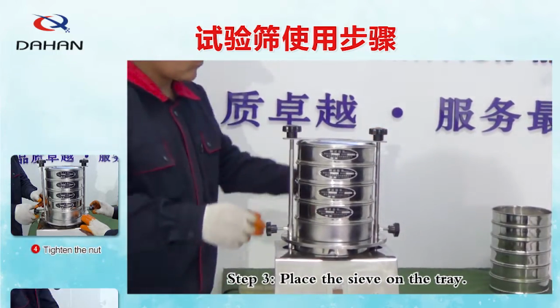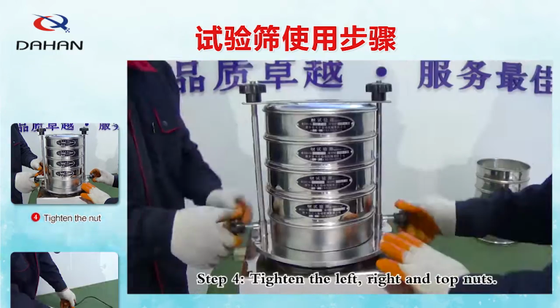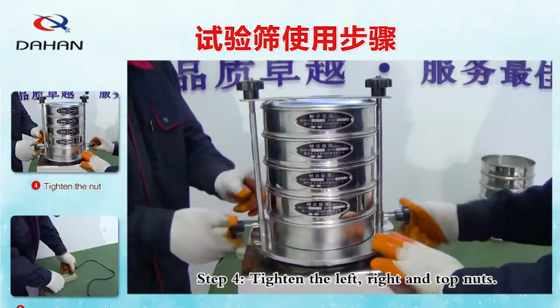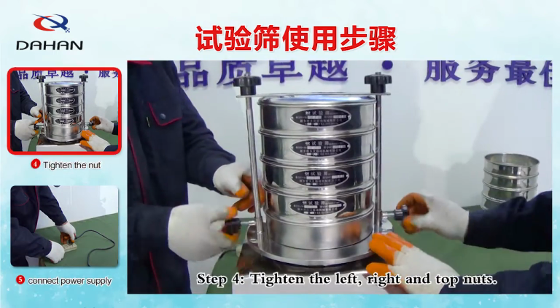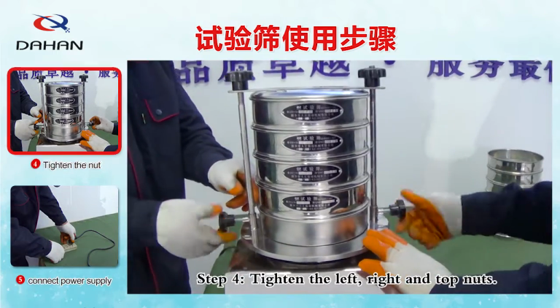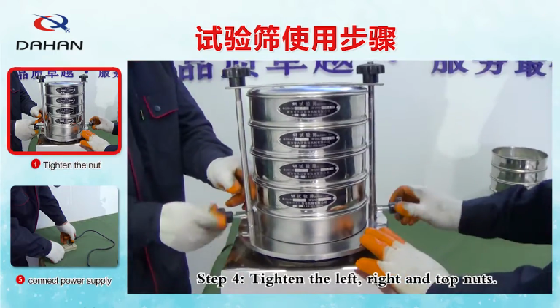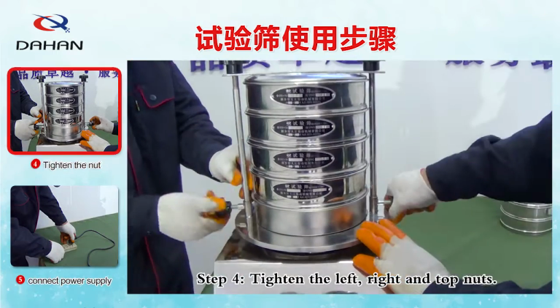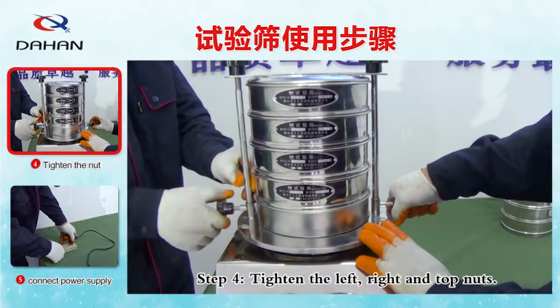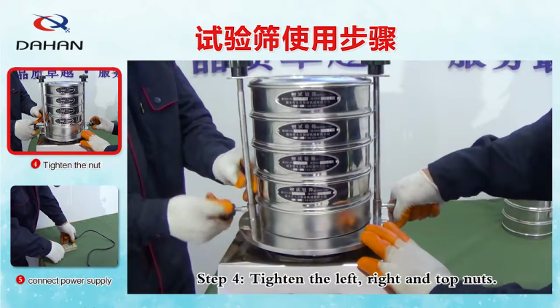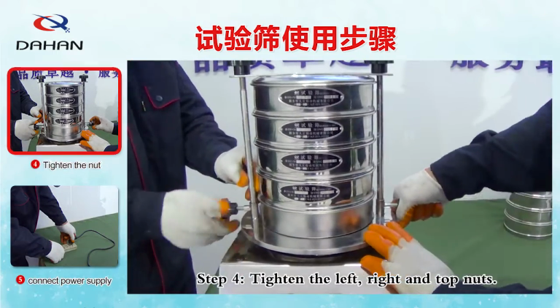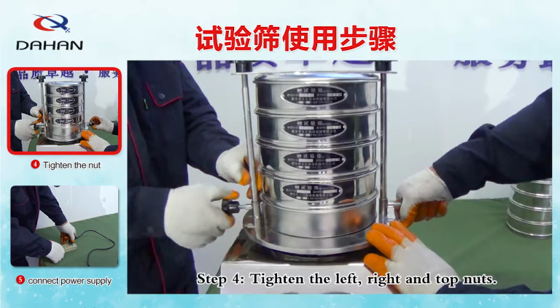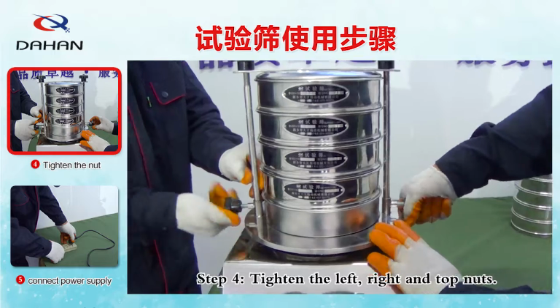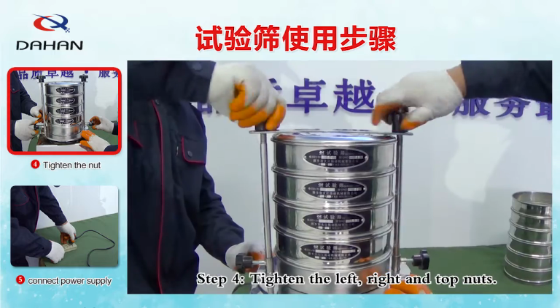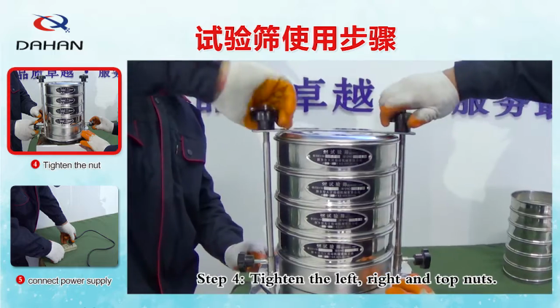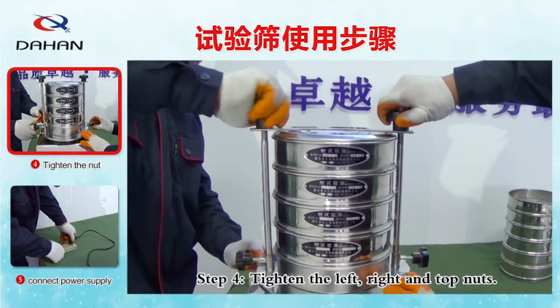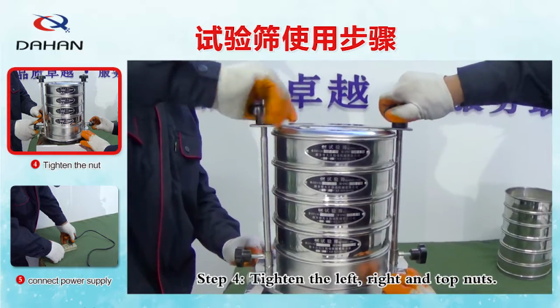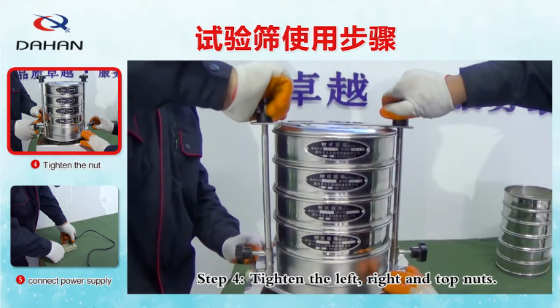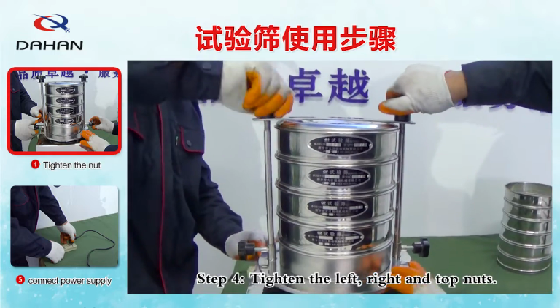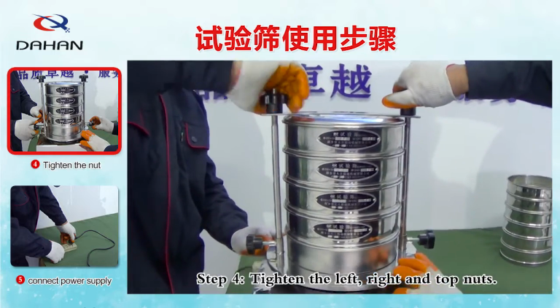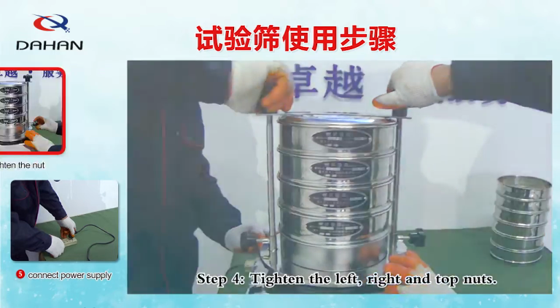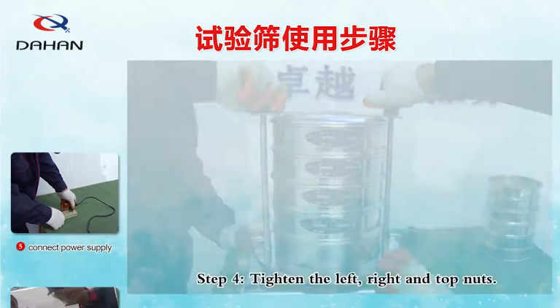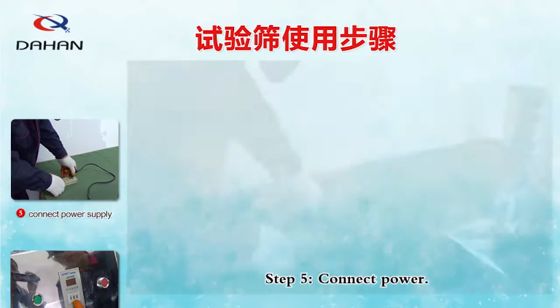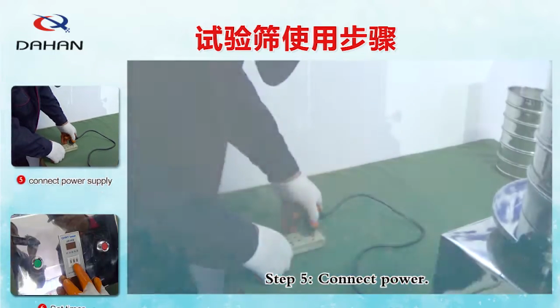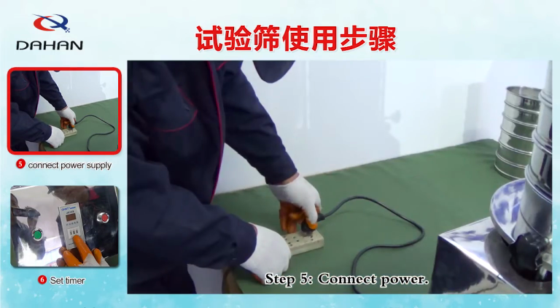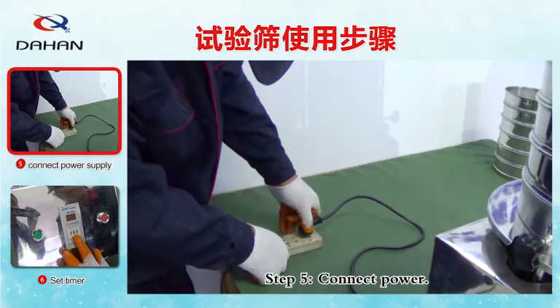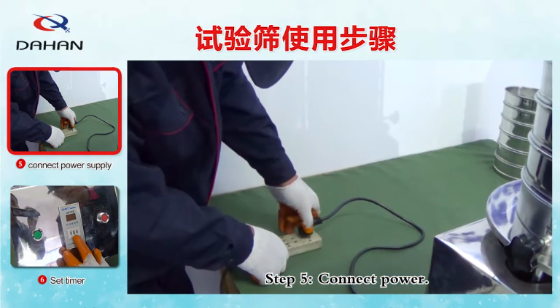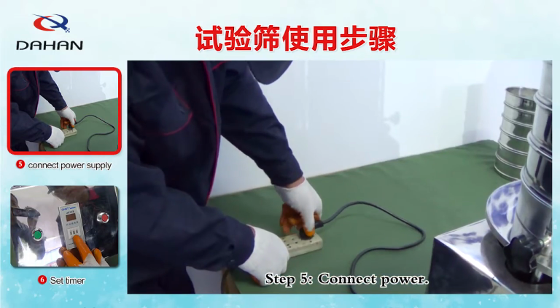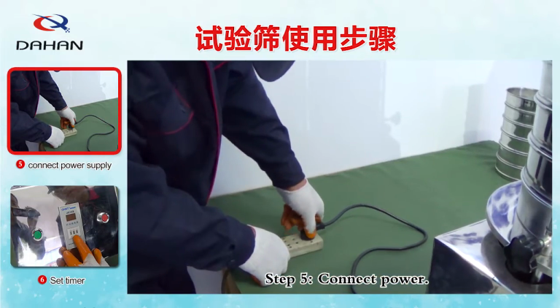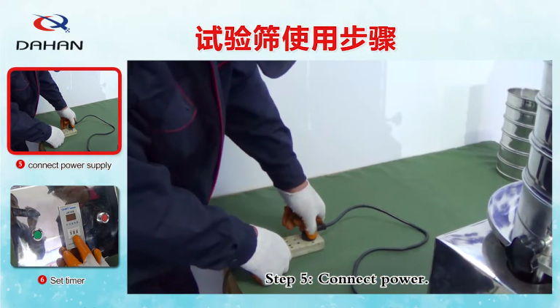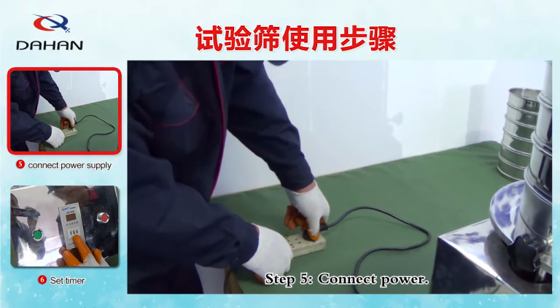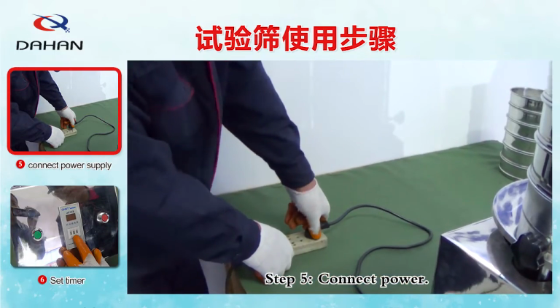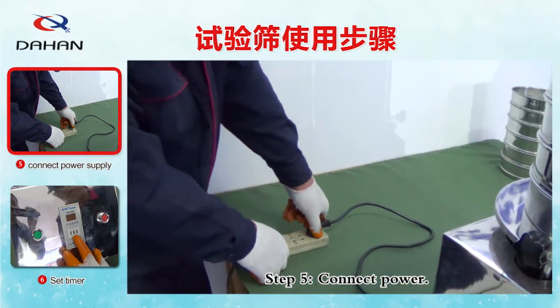Step 4: Tighten the left, right, and top nuts. Step 5: Connect power.